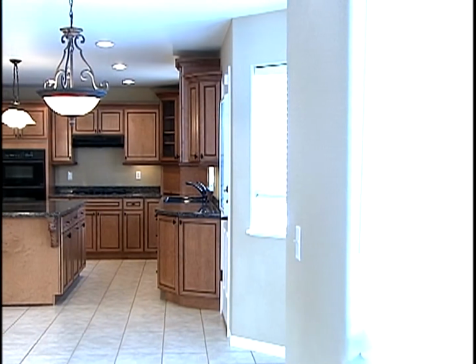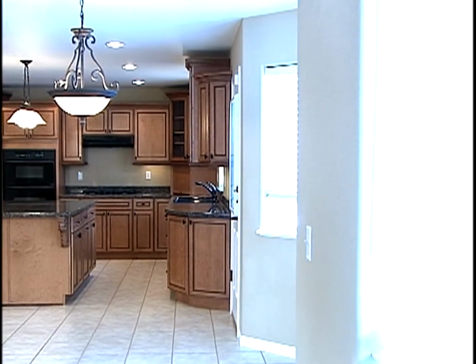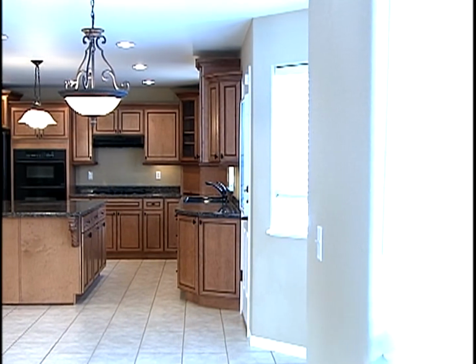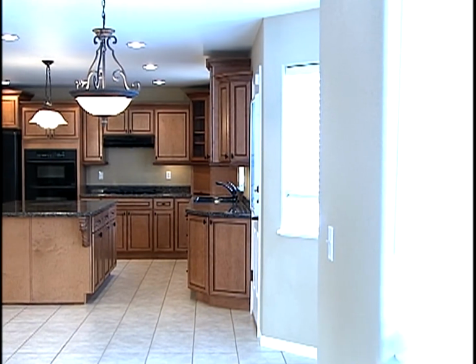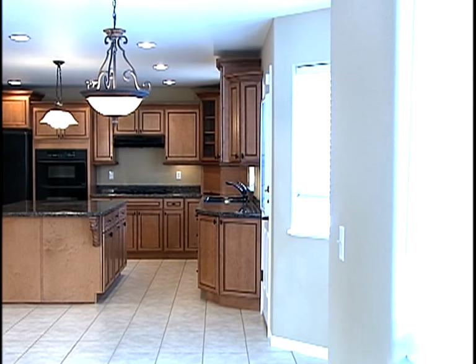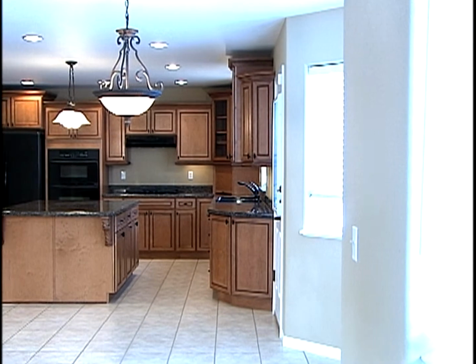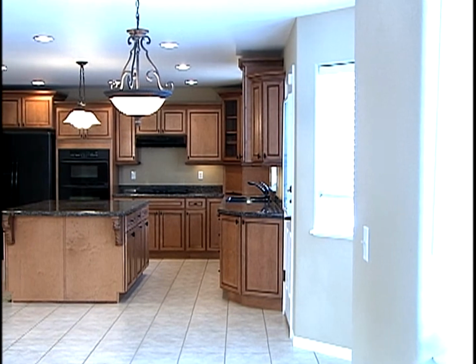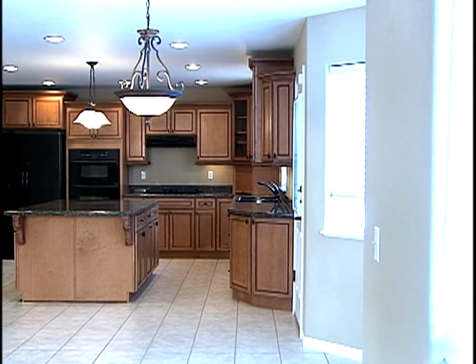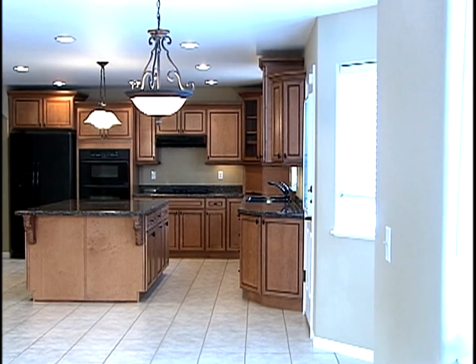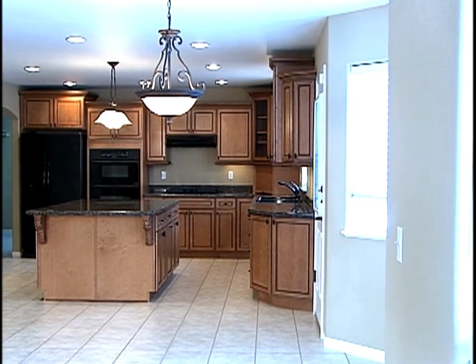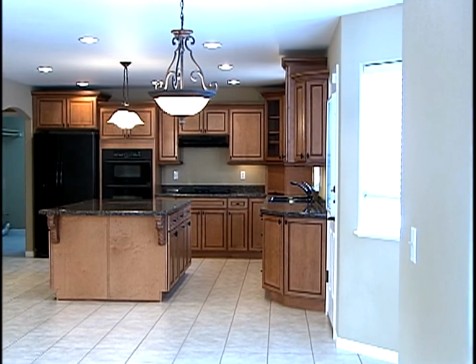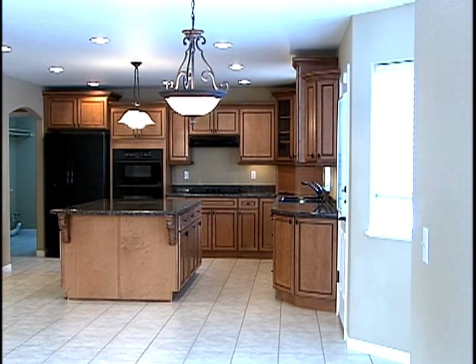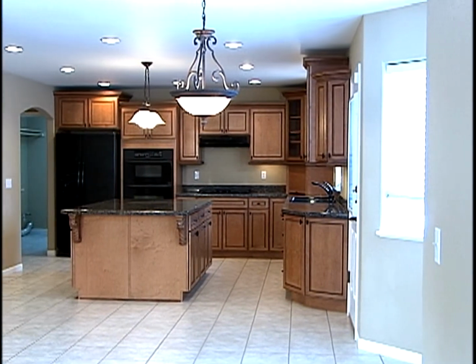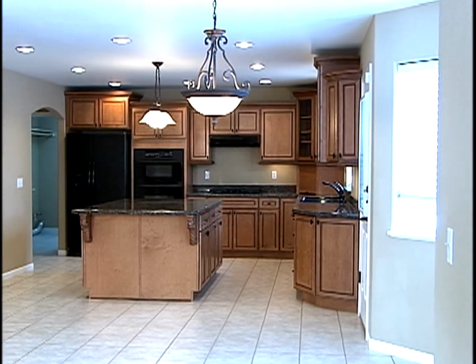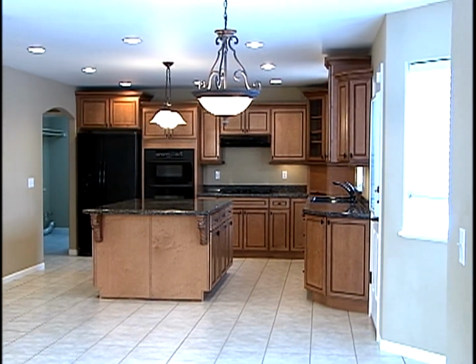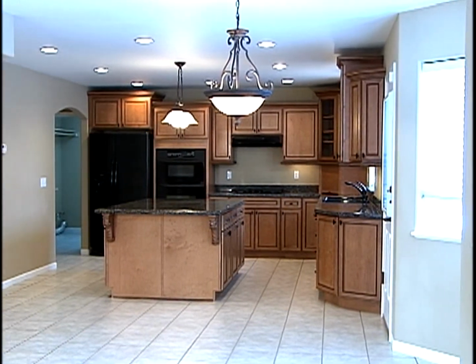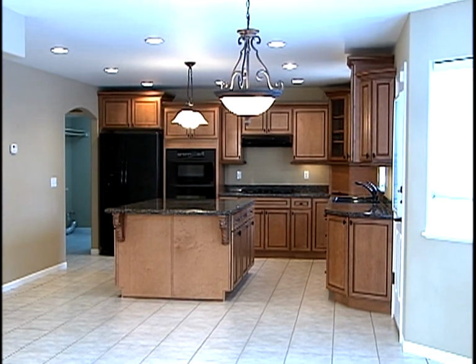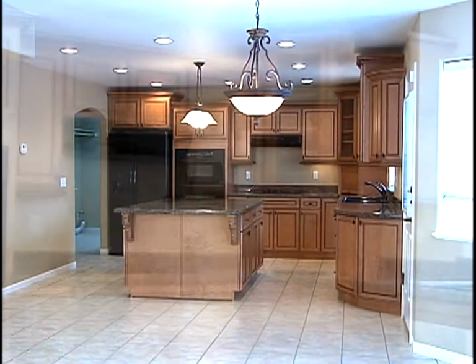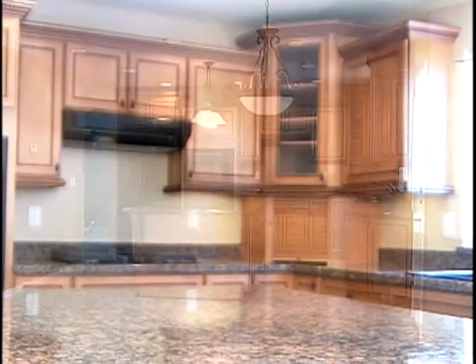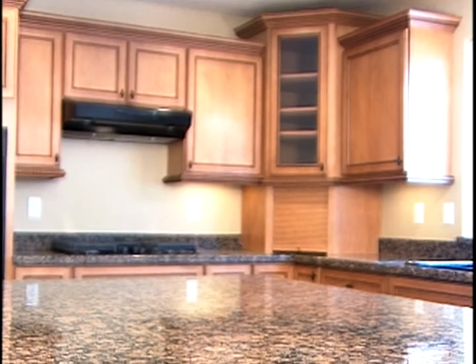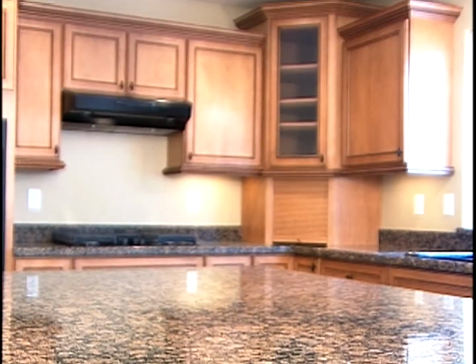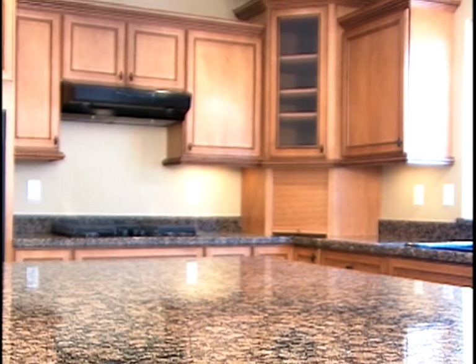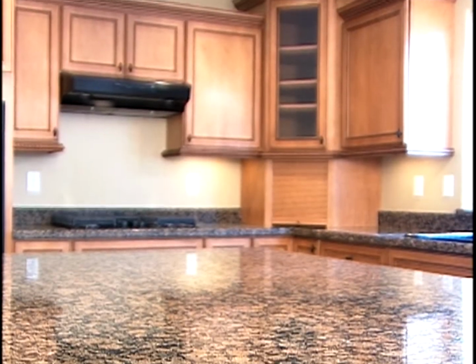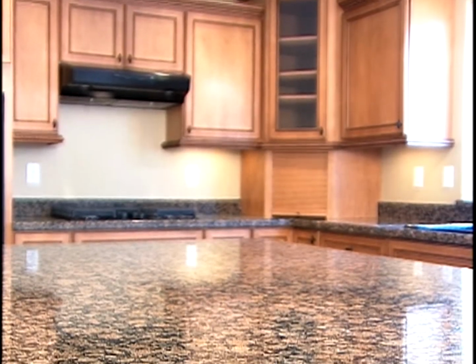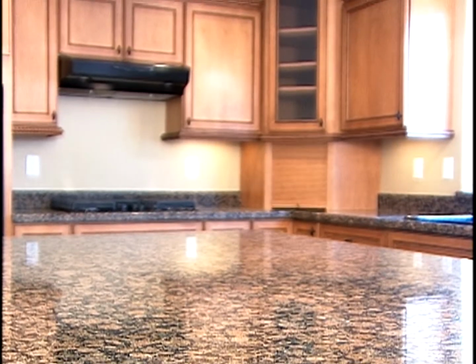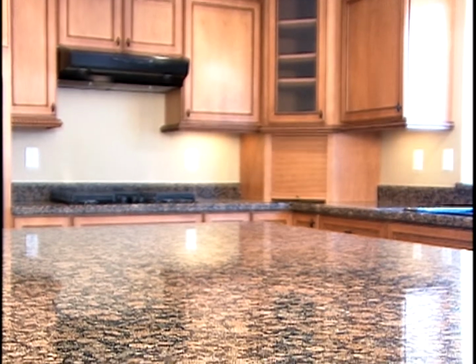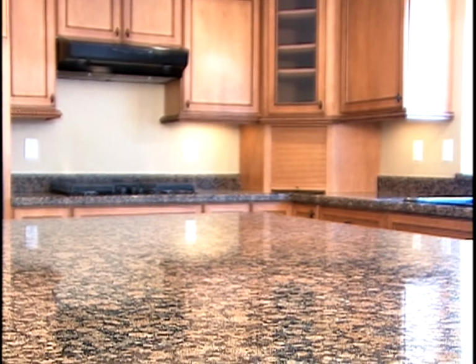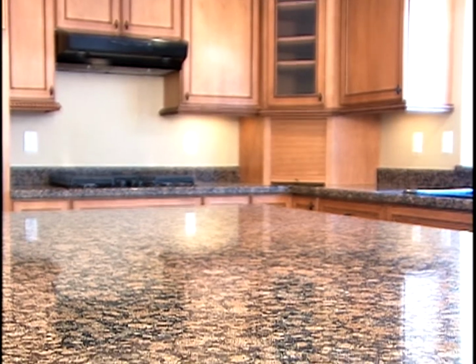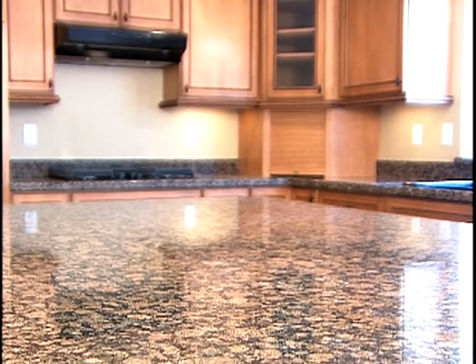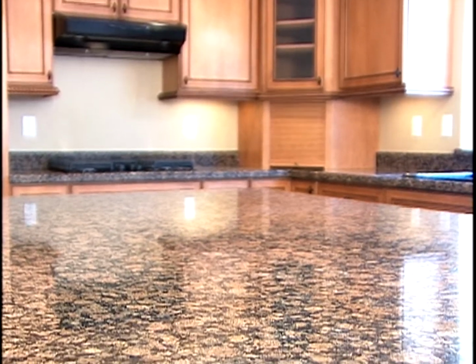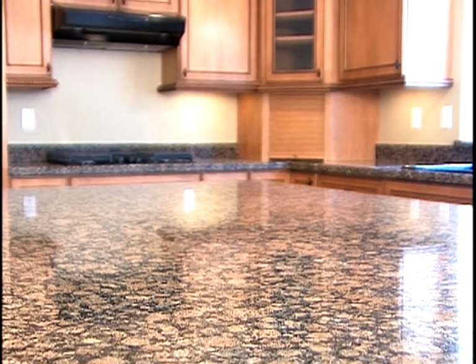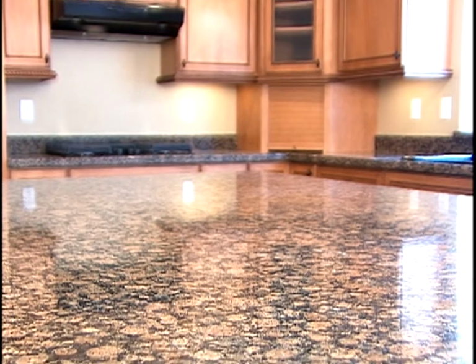The focal point of this home is the beautiful open kitchen with custom cabinetry topped with beautiful slab crown.